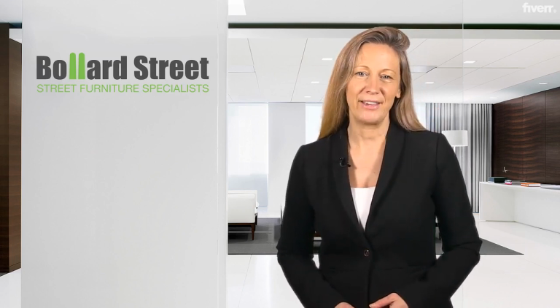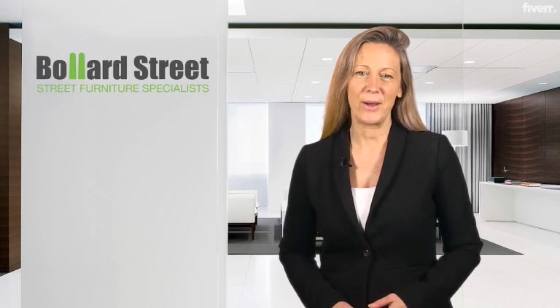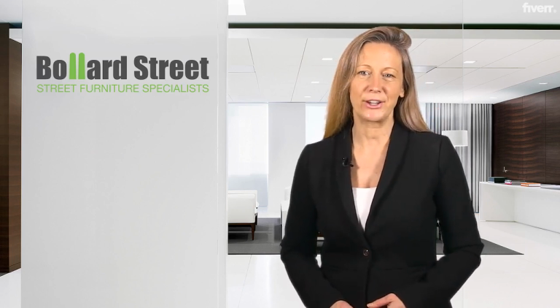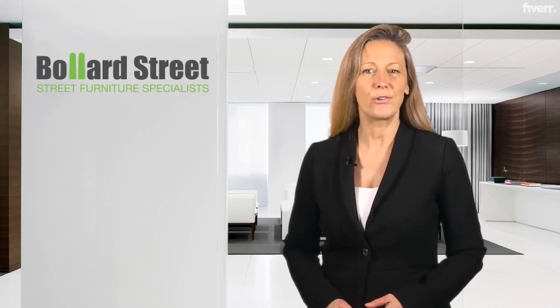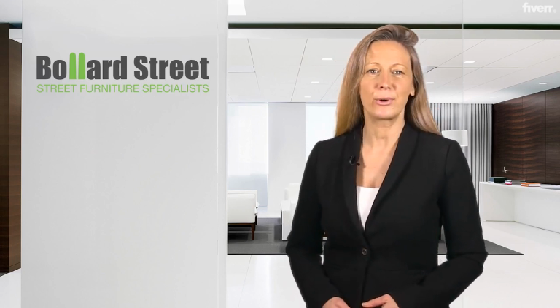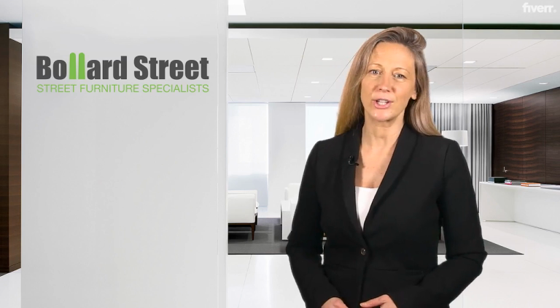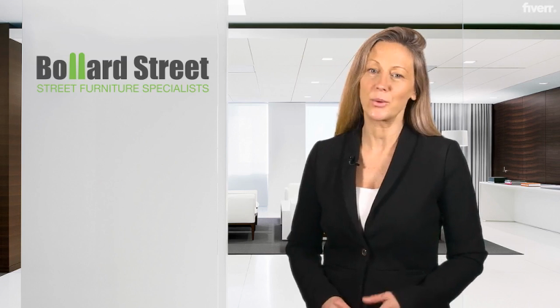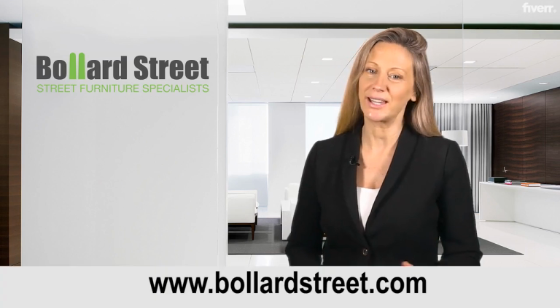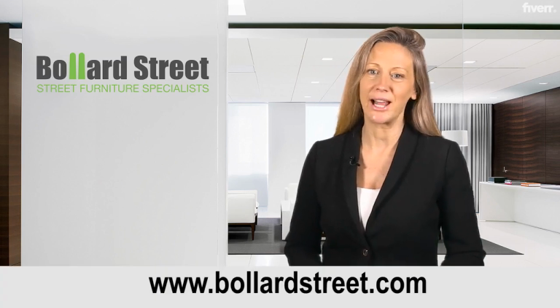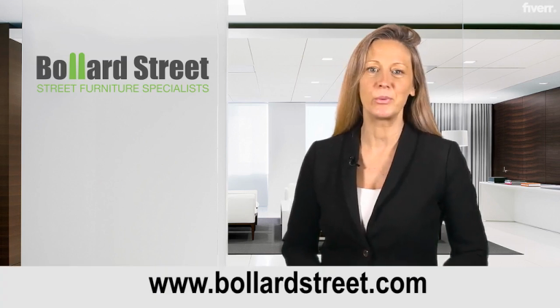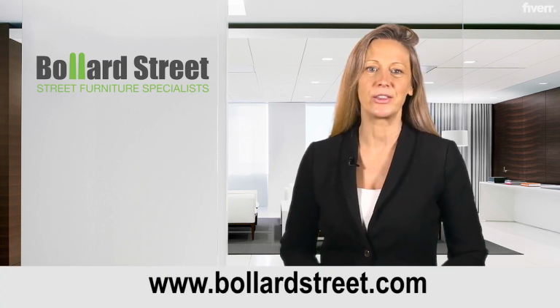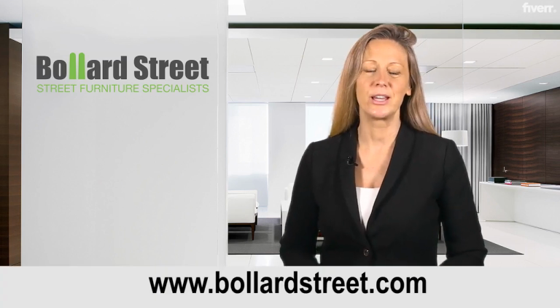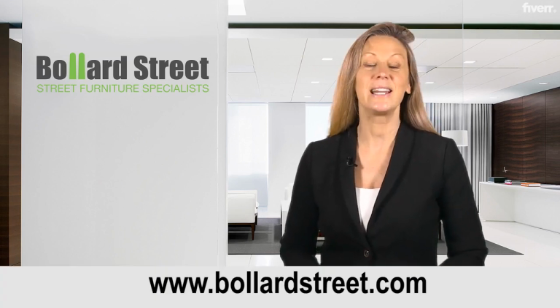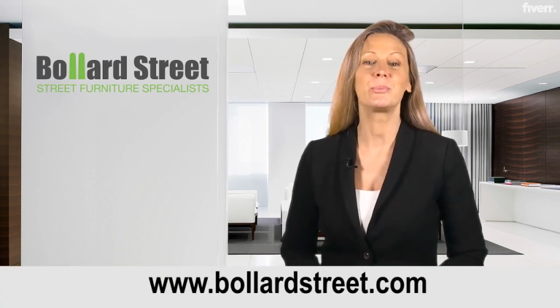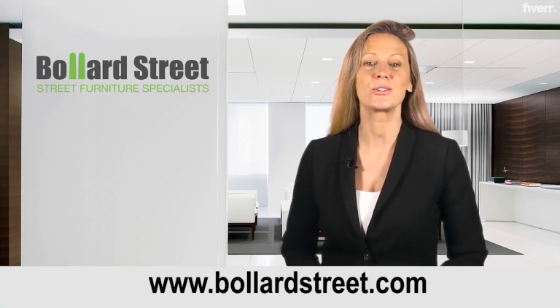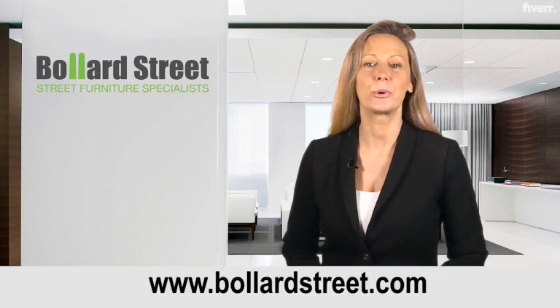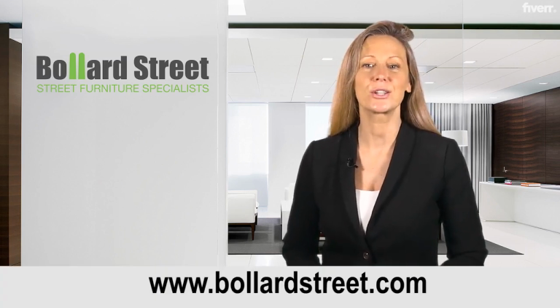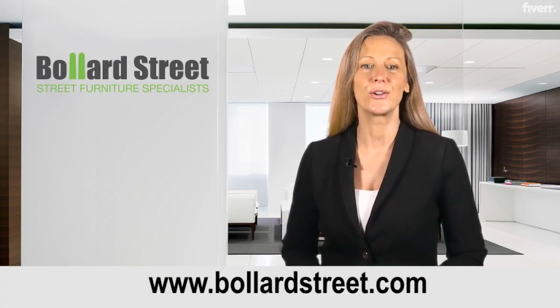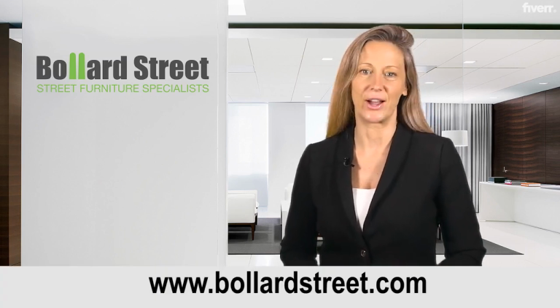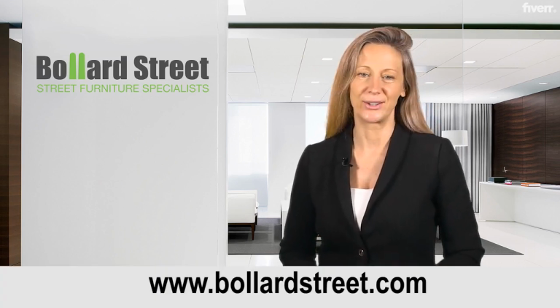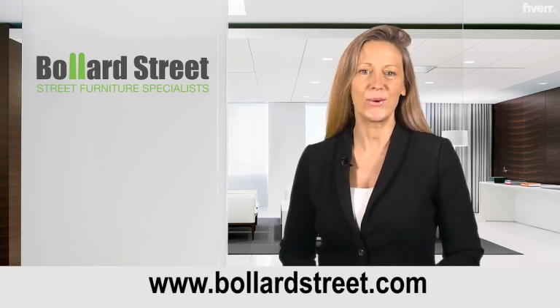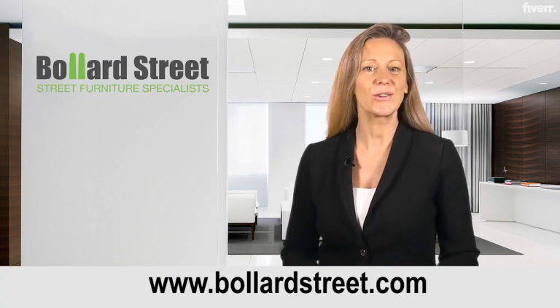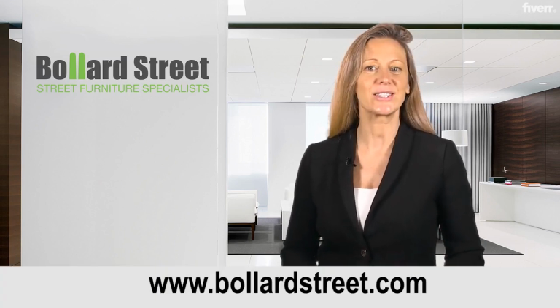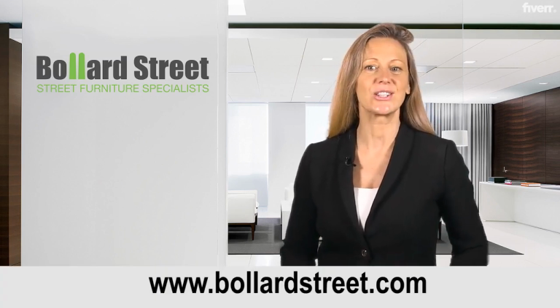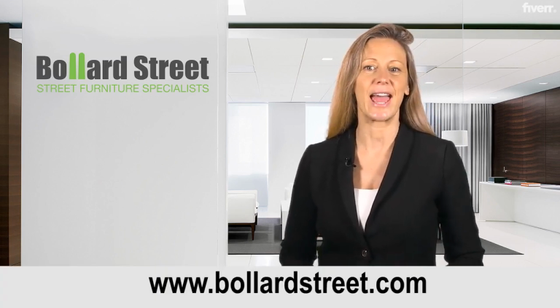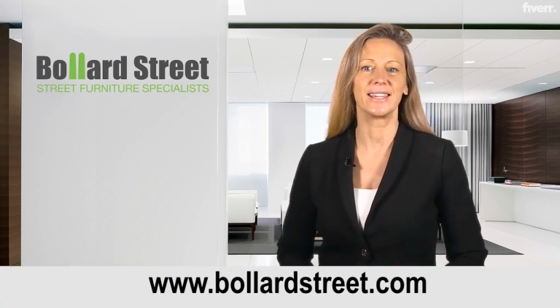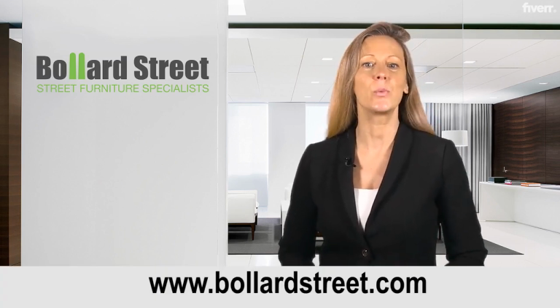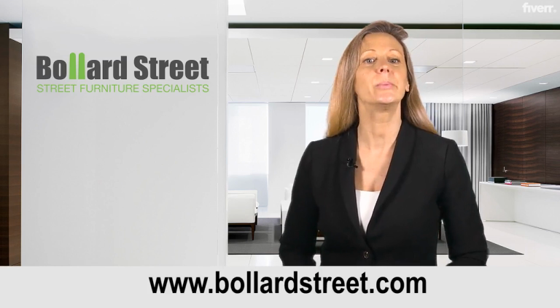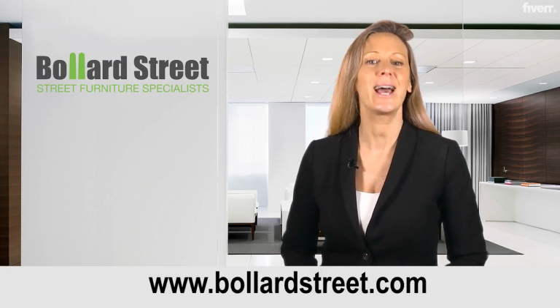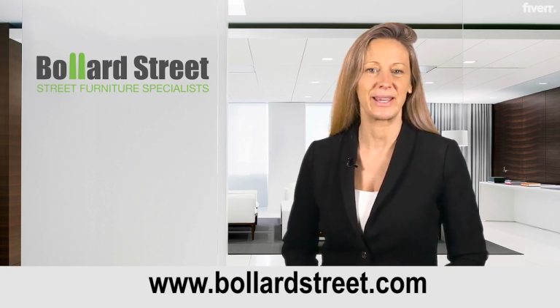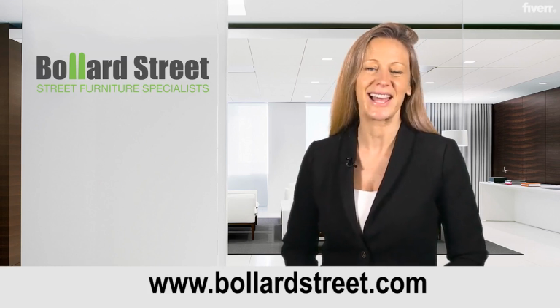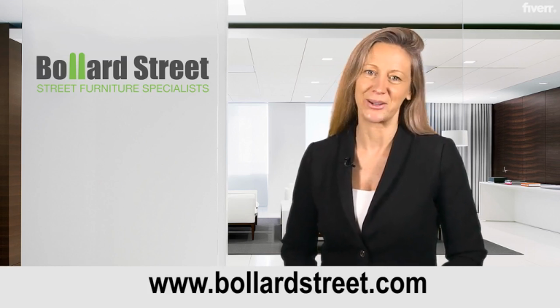If you have a current project that we can help you with, please browse our products online or contact us today and we will be happy to help.